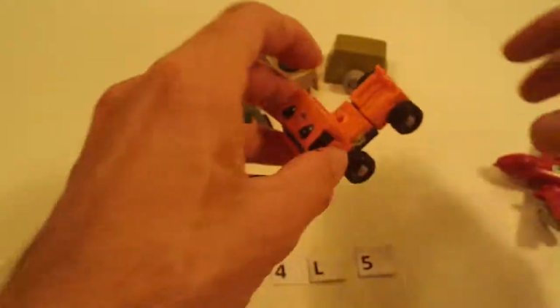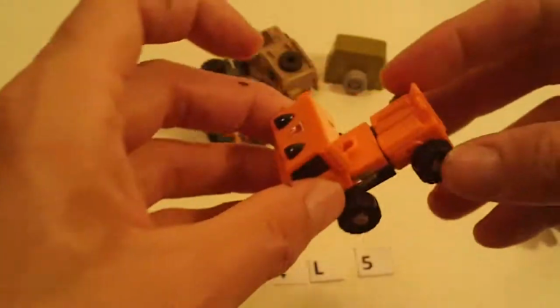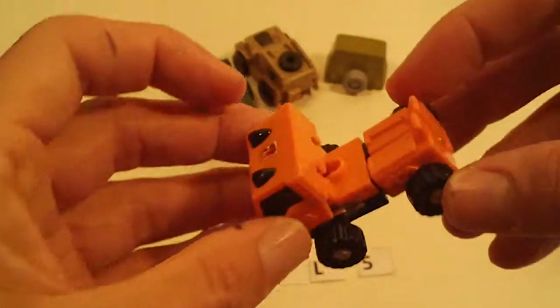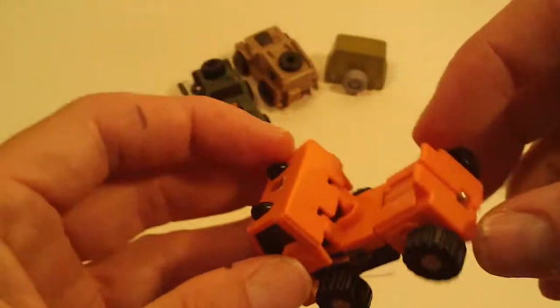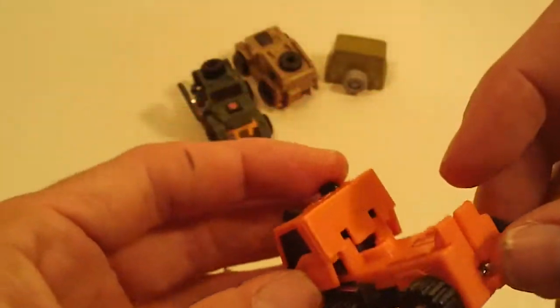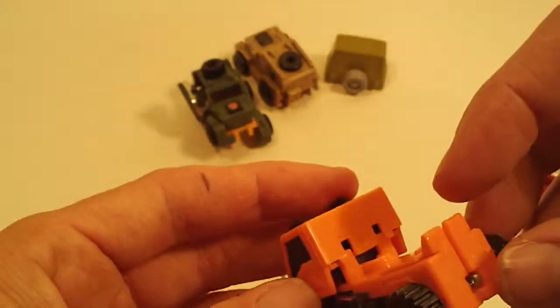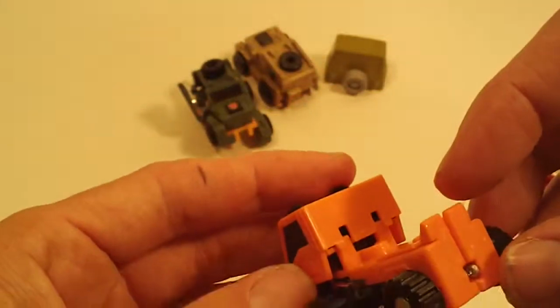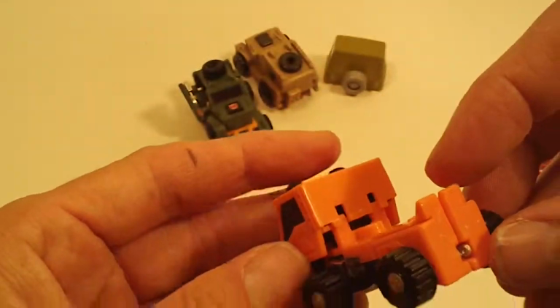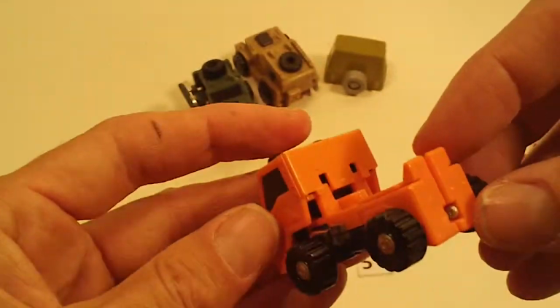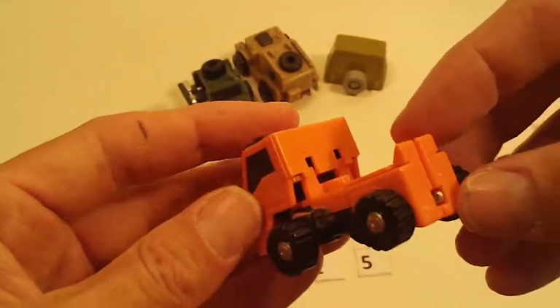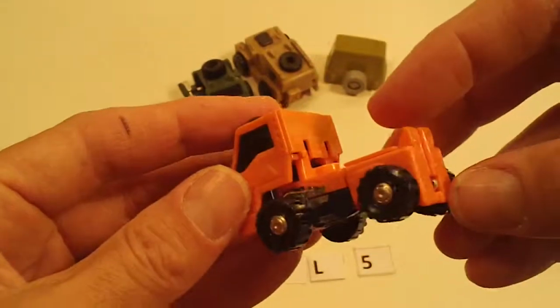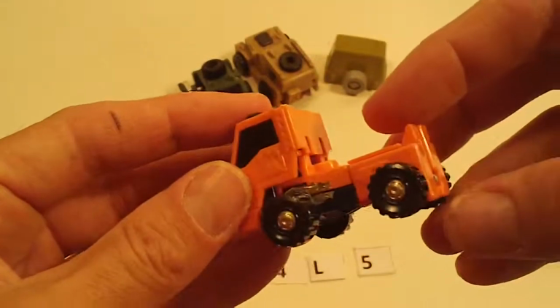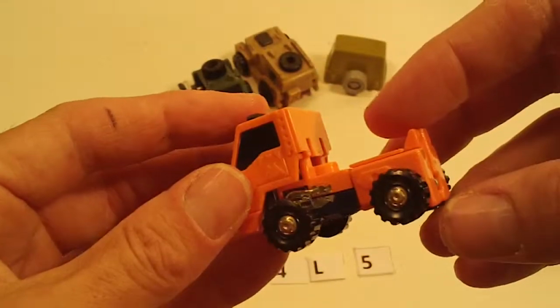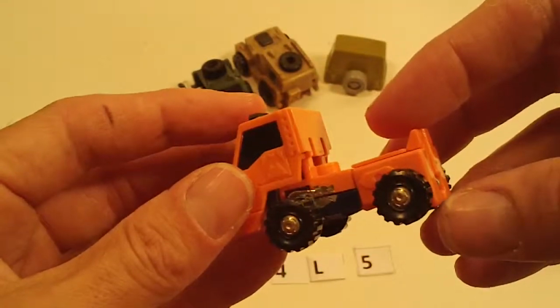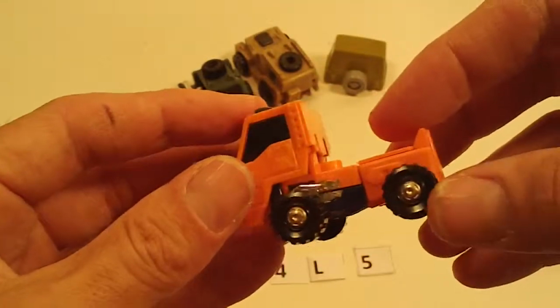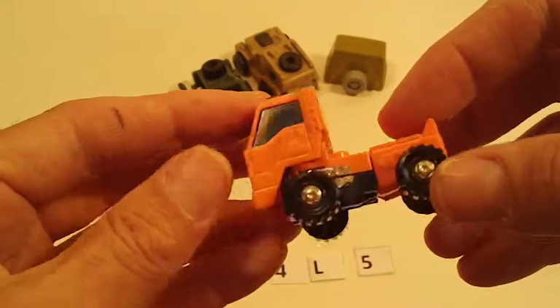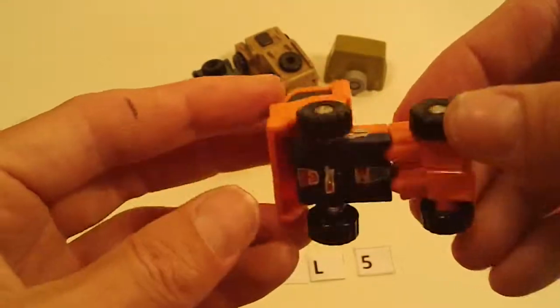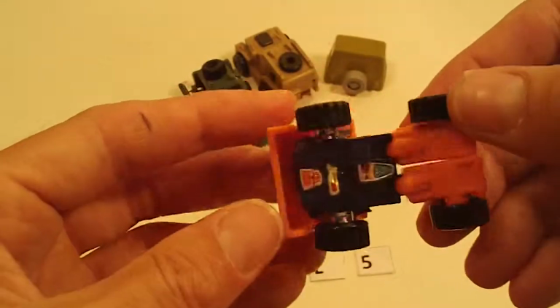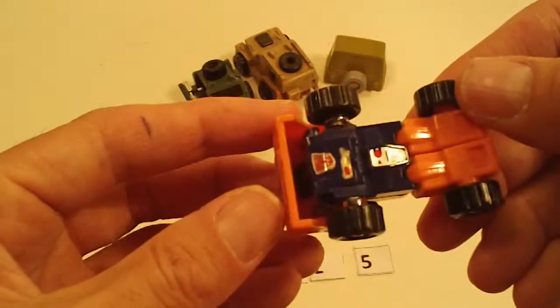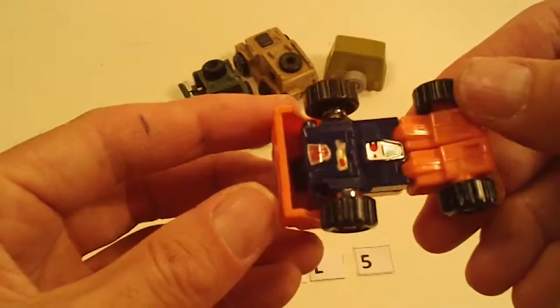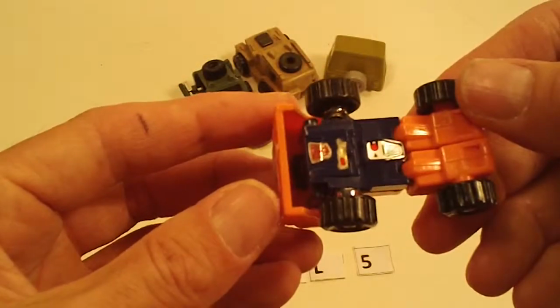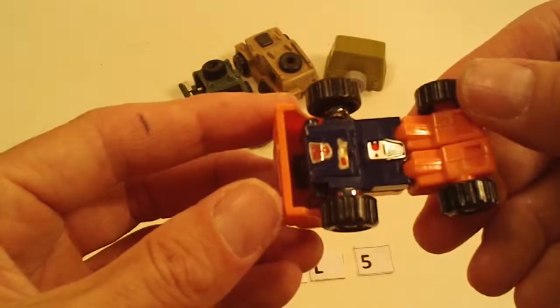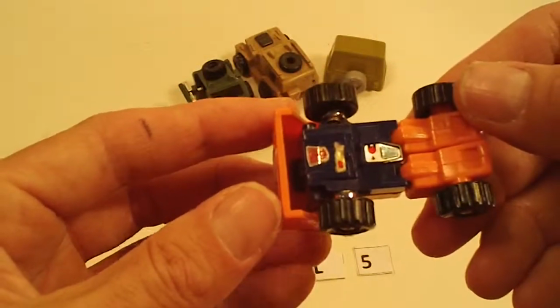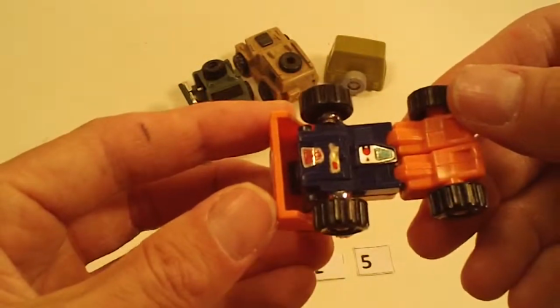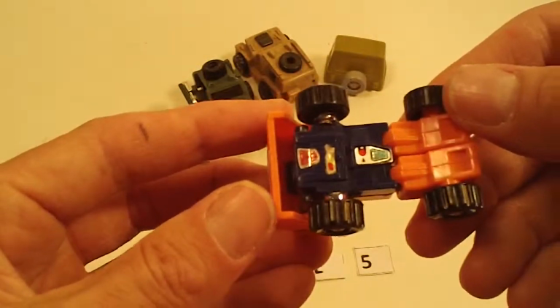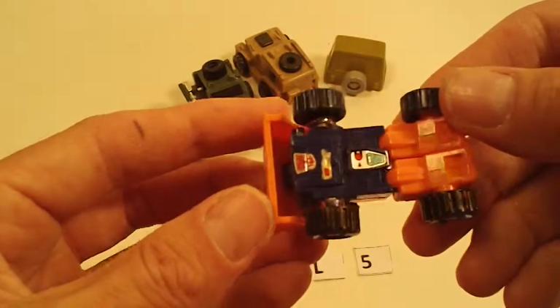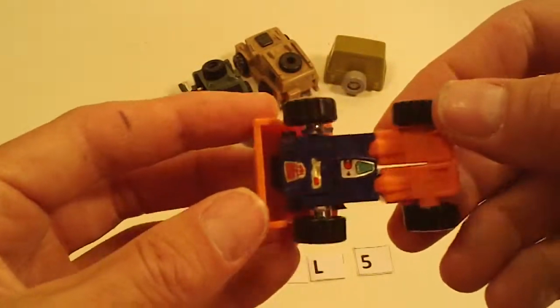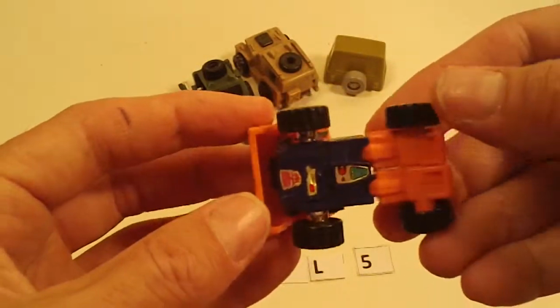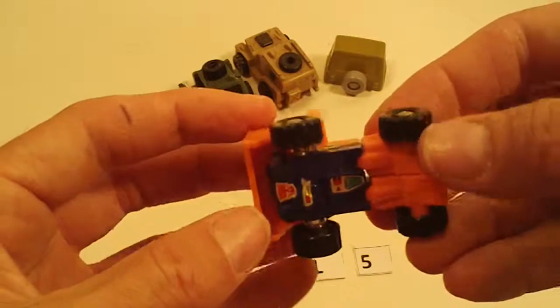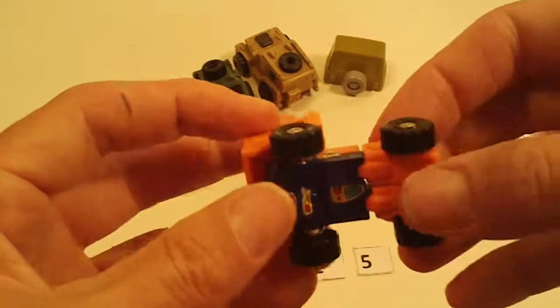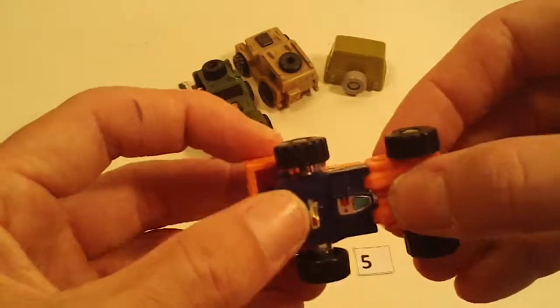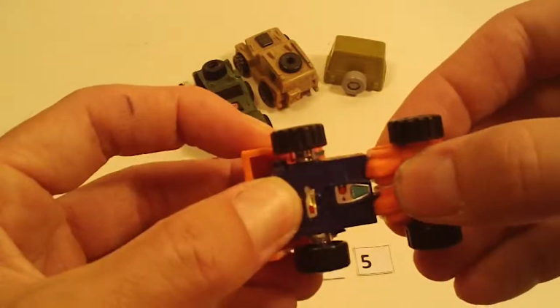Huffer. Basically both arms are broken off. Moderate sticker wear.